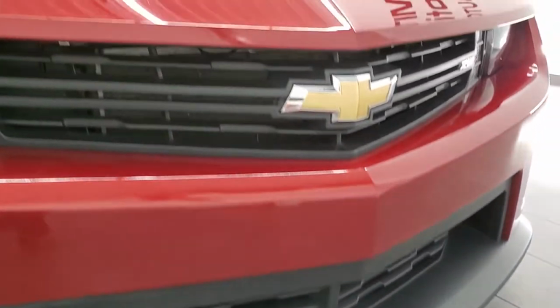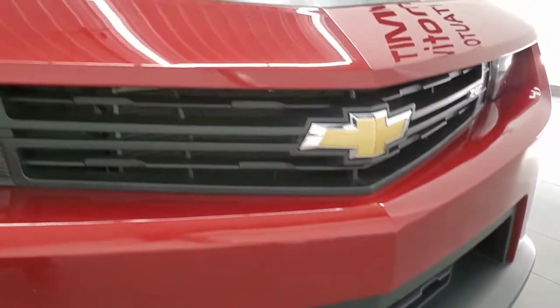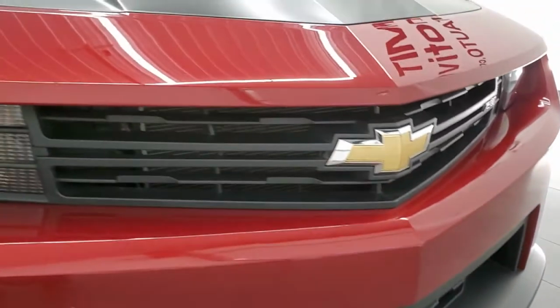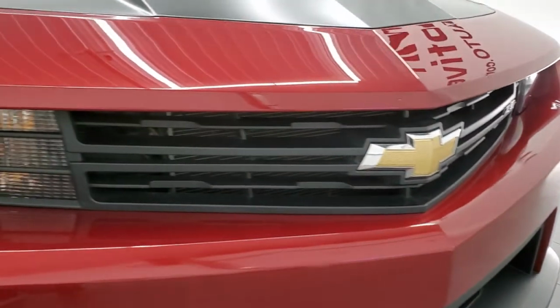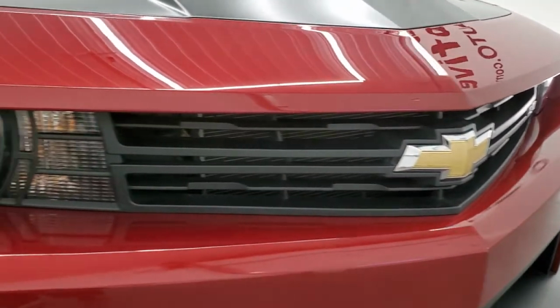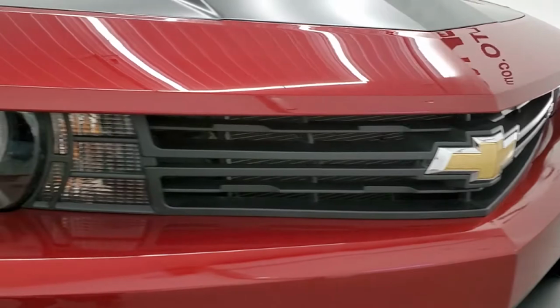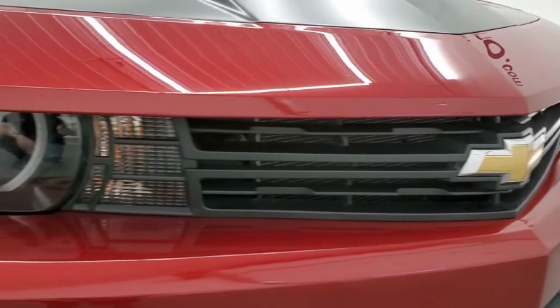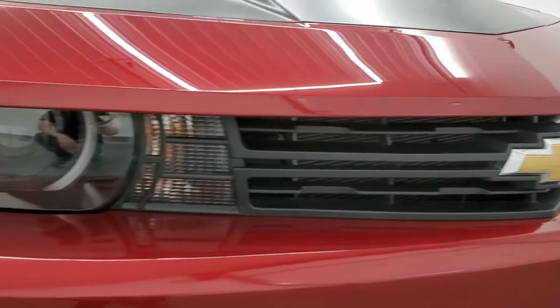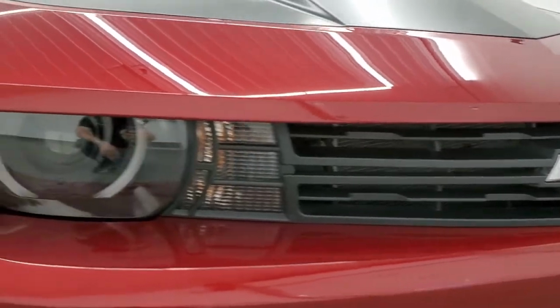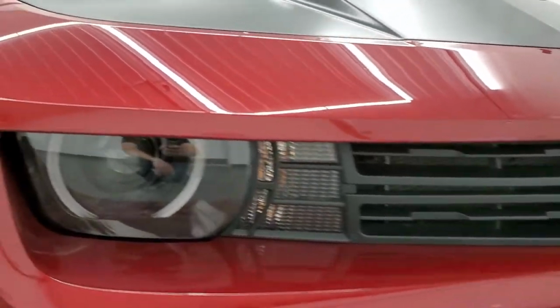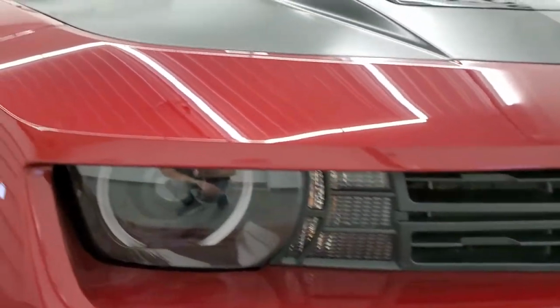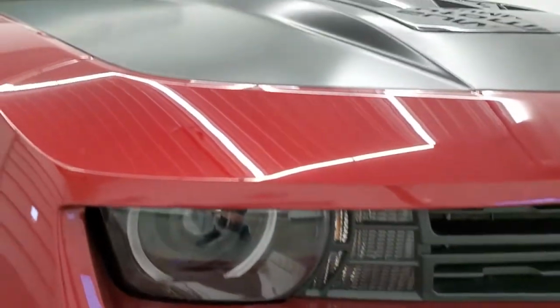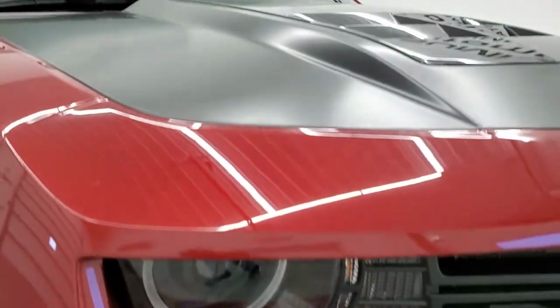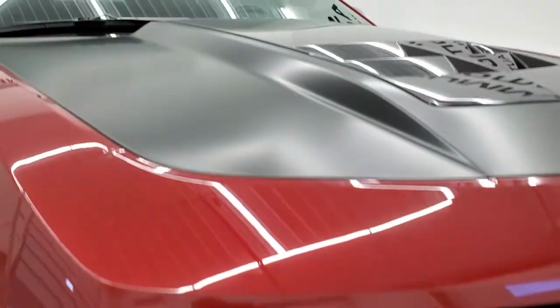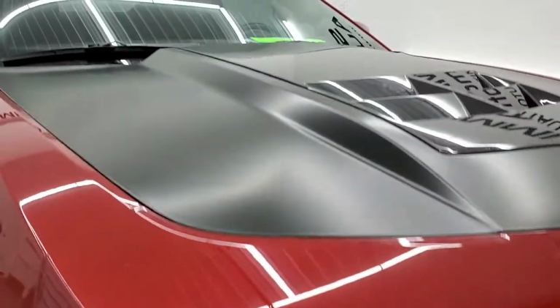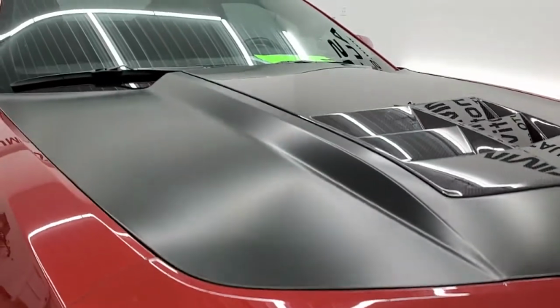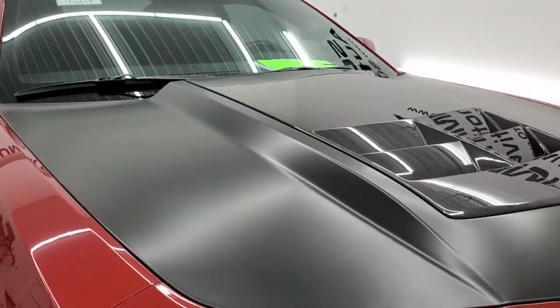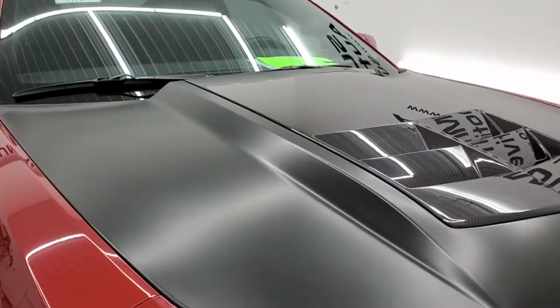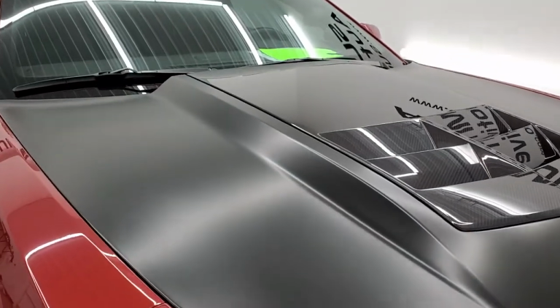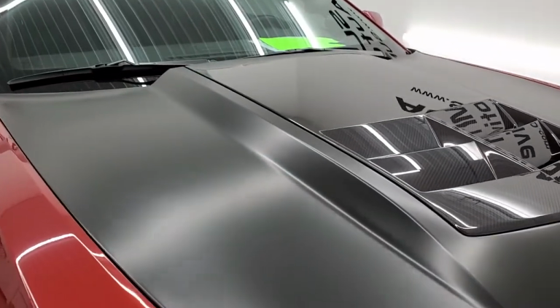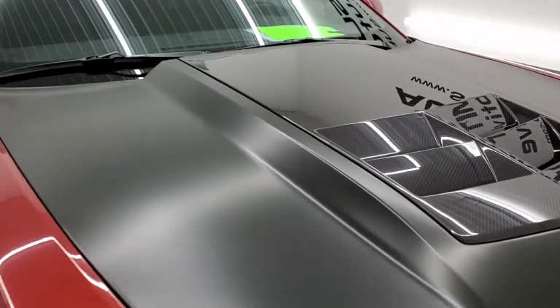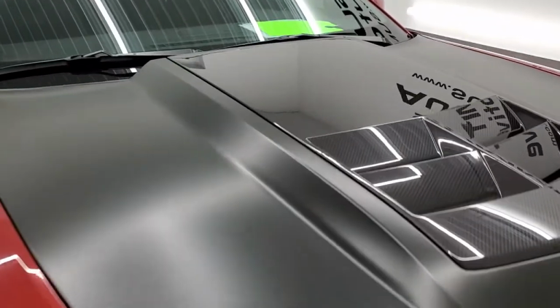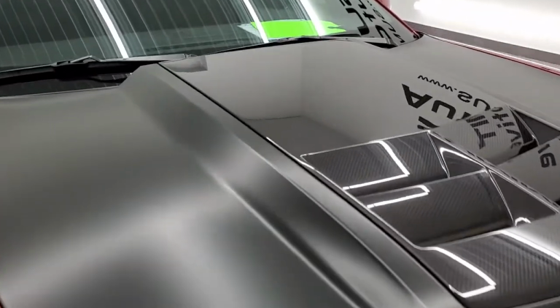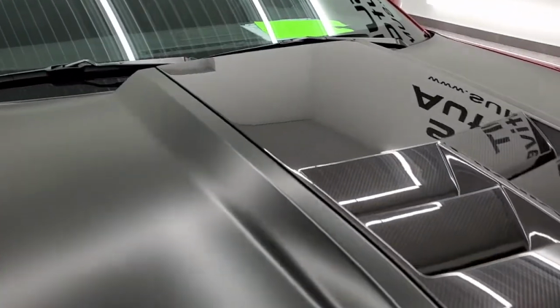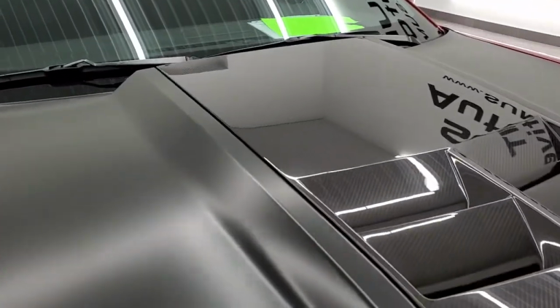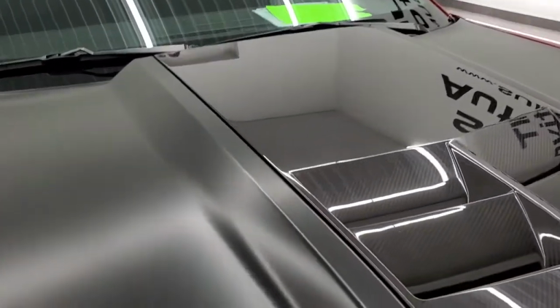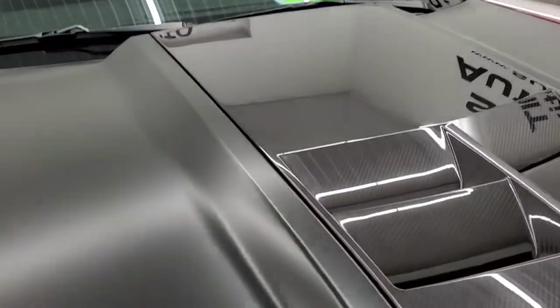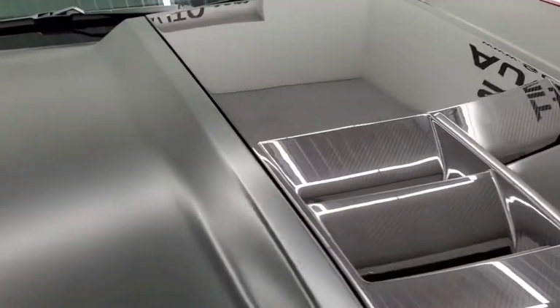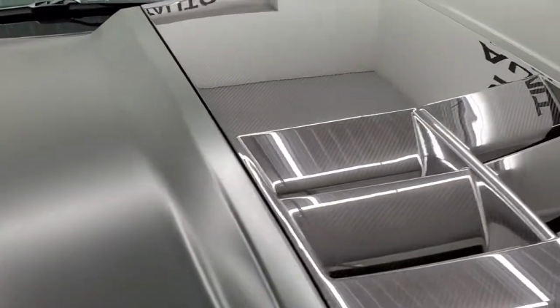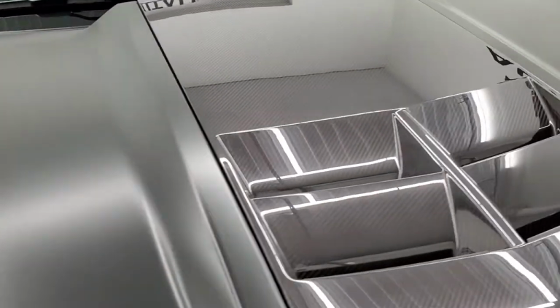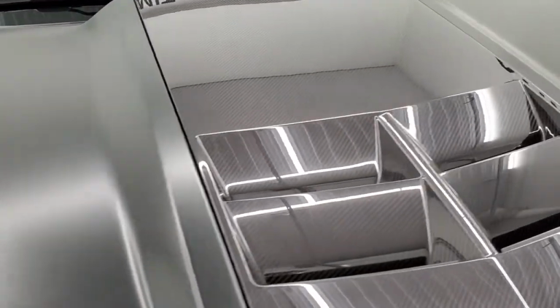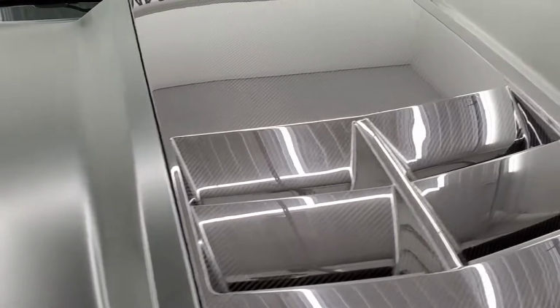The grille is in nice condition. It comes with a wrapped hood as well as the carbon fiber insert.